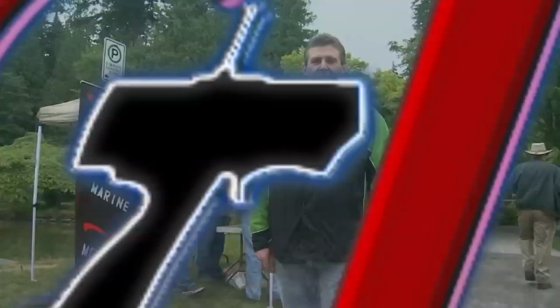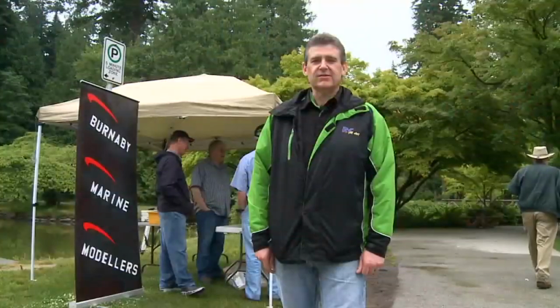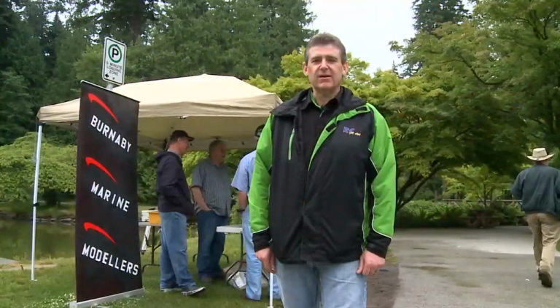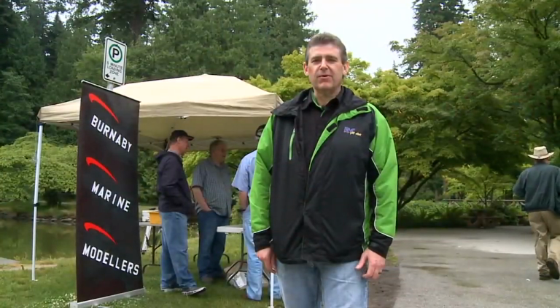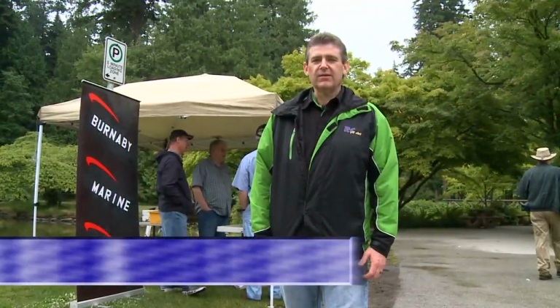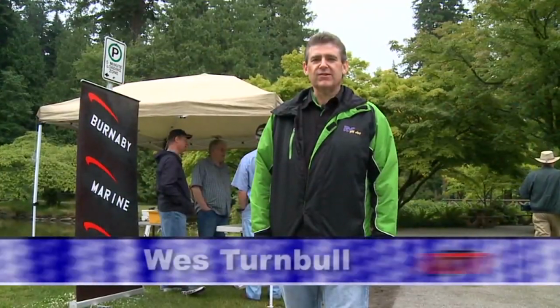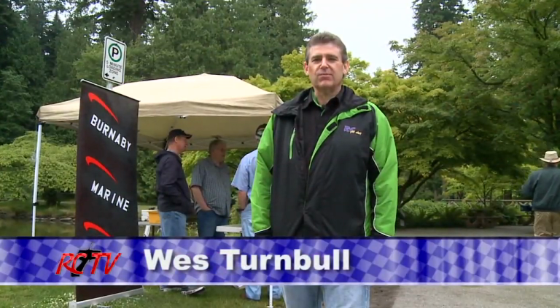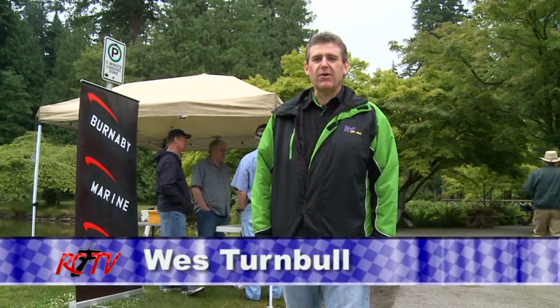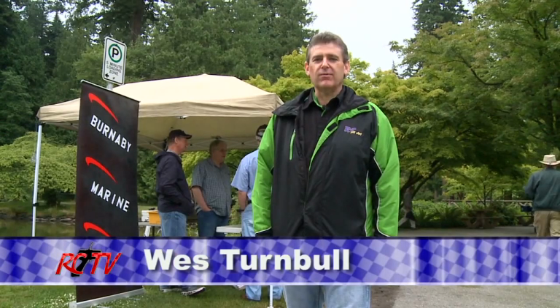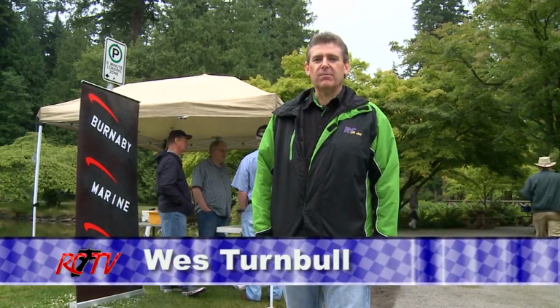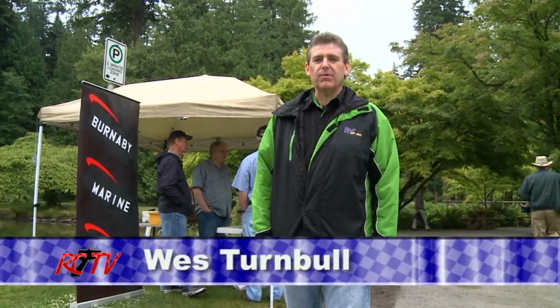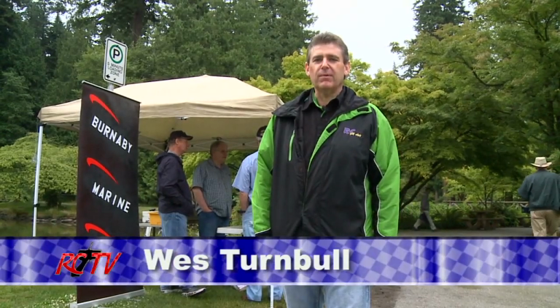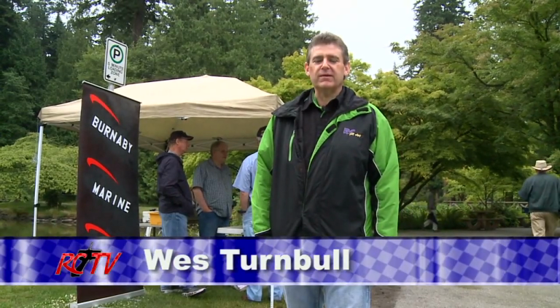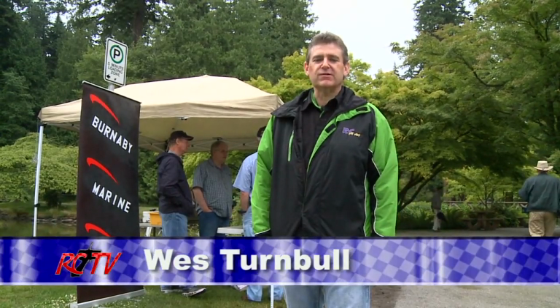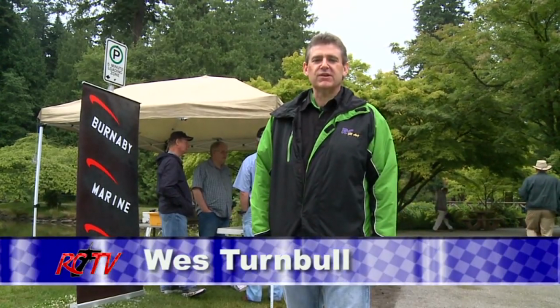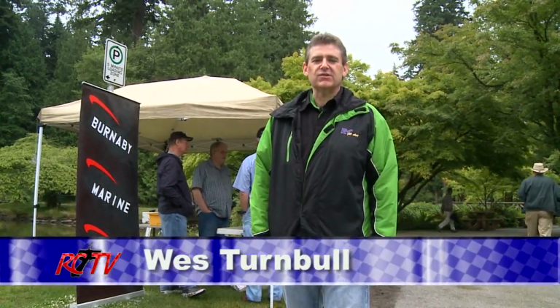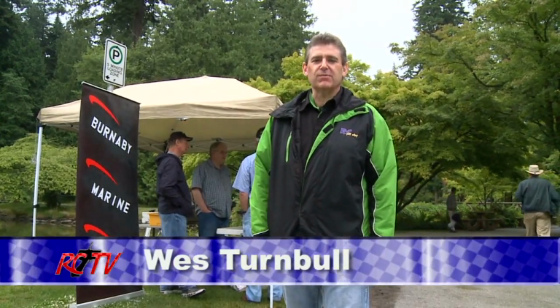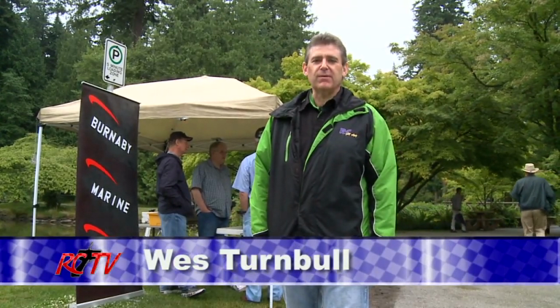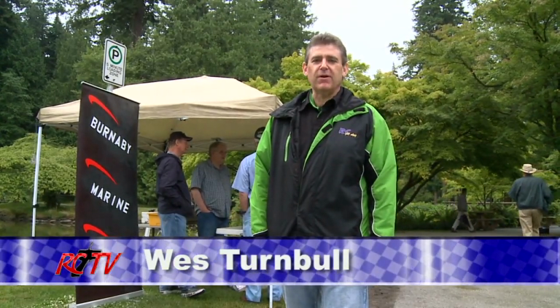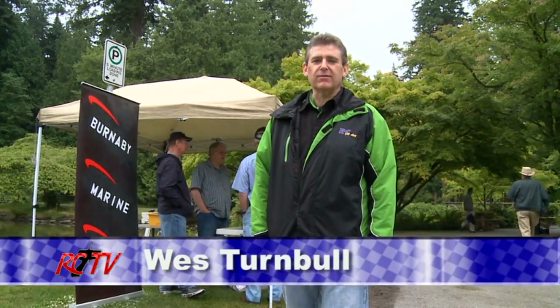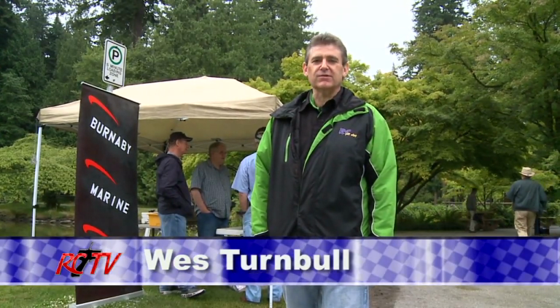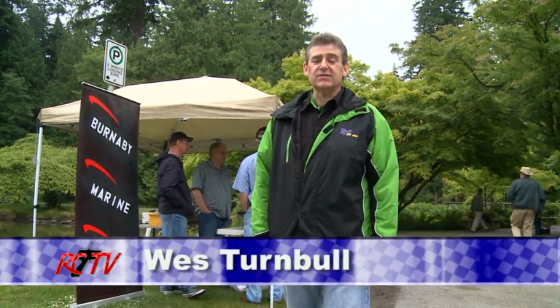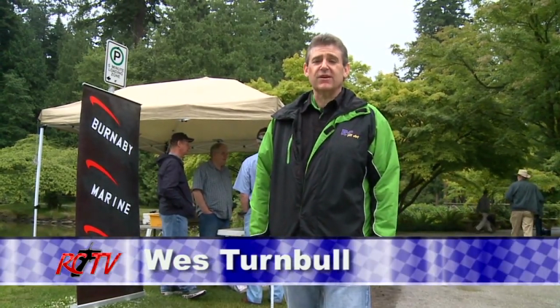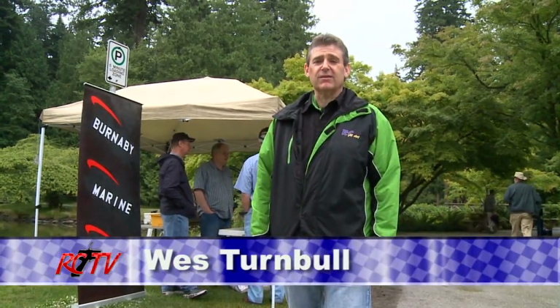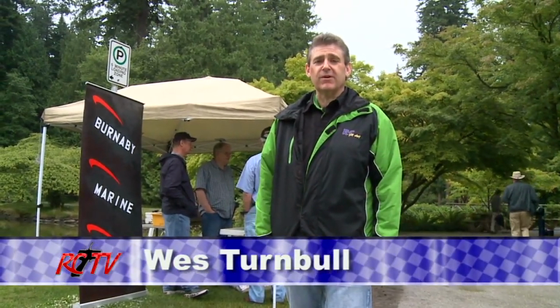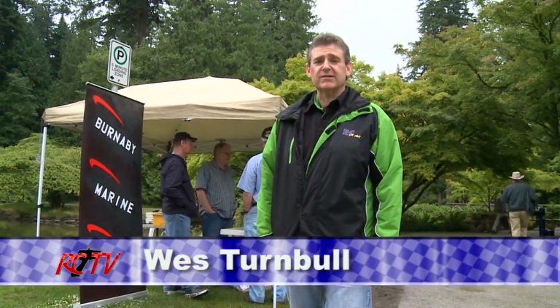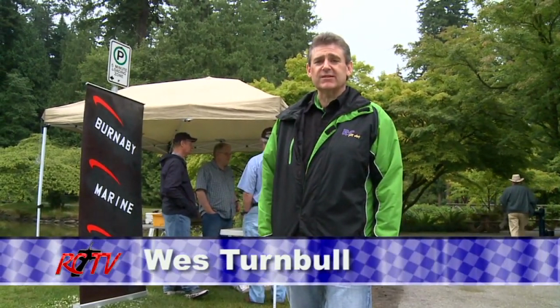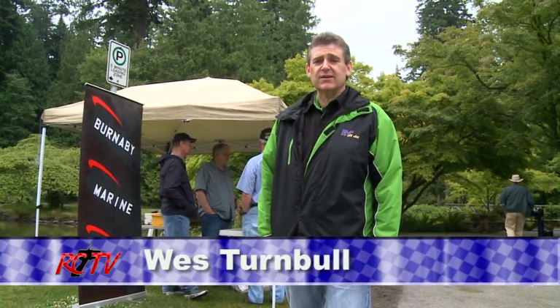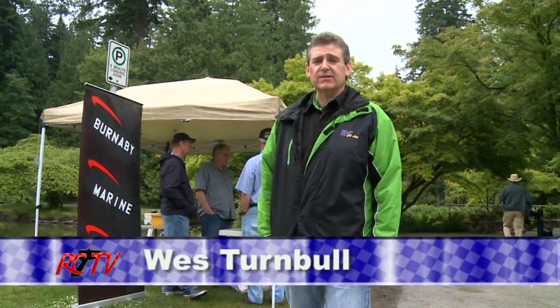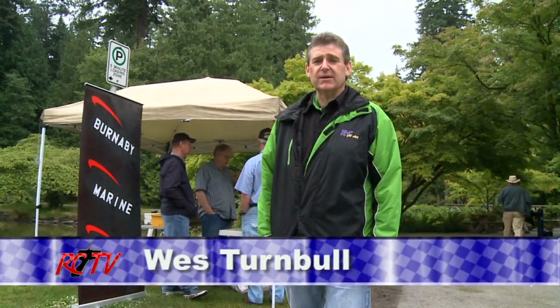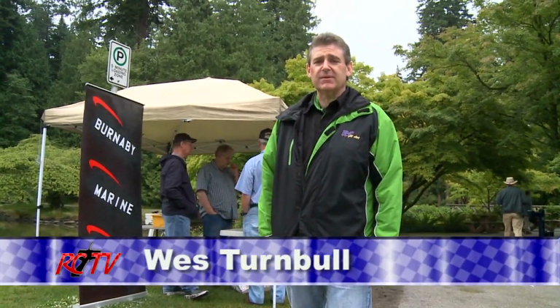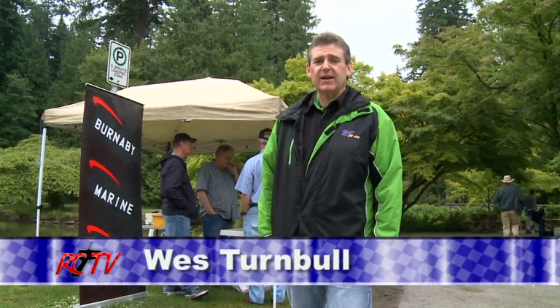Sunday morning in Central Park with the Burnaby Association of Marine Modelers. Let's talk to the President and see what's up today.